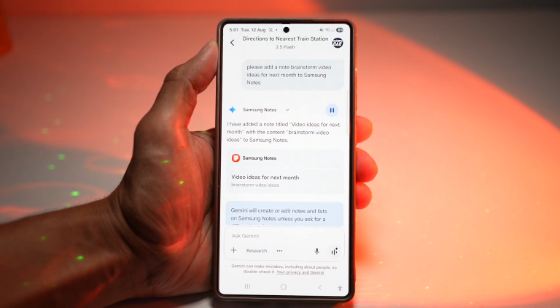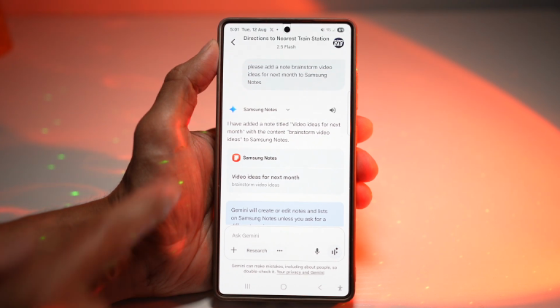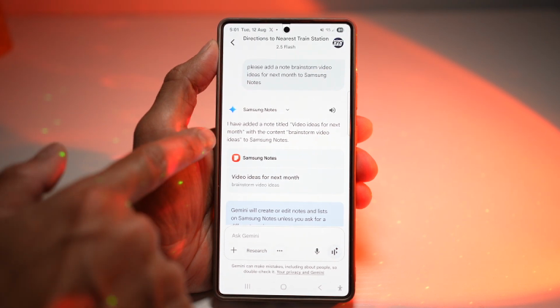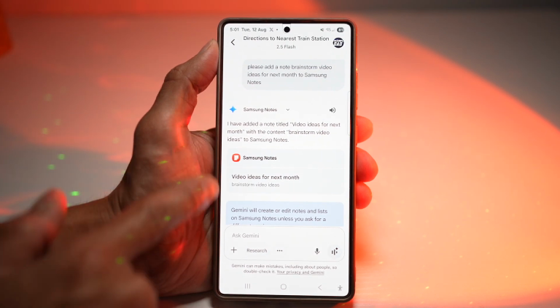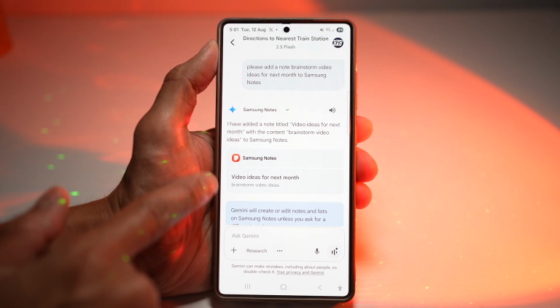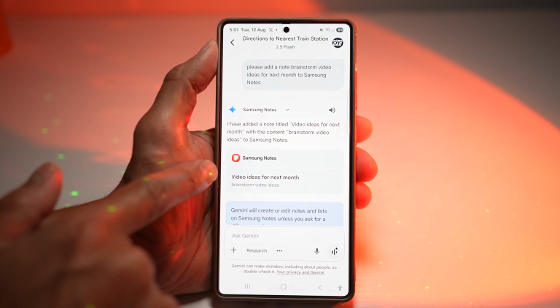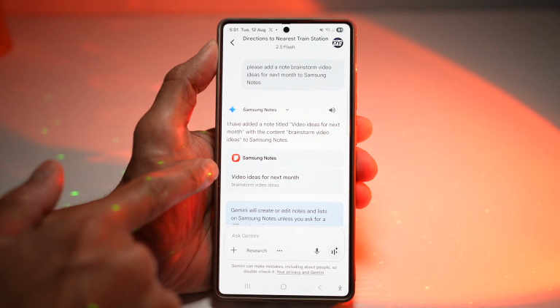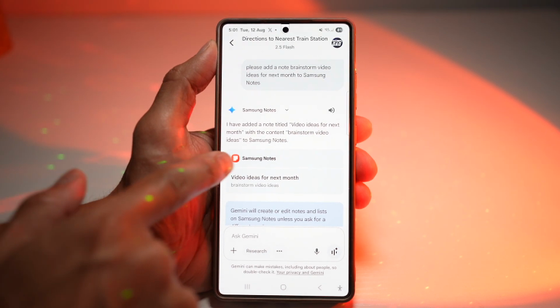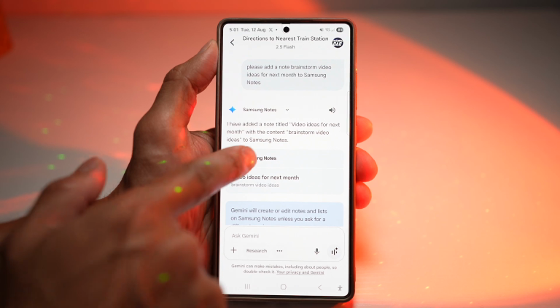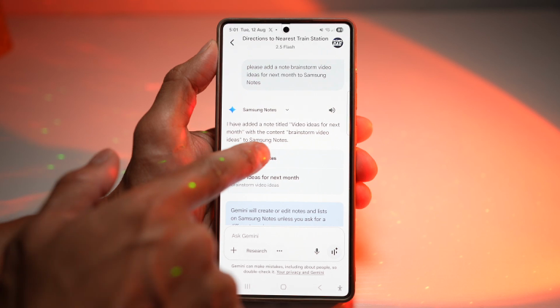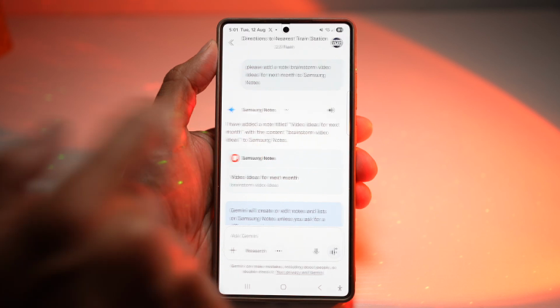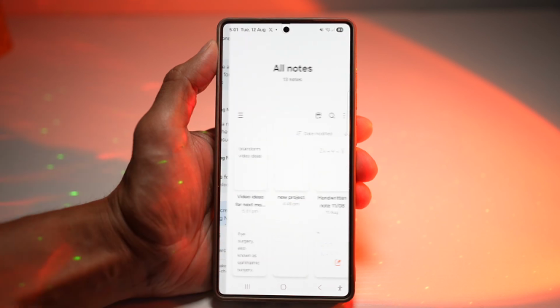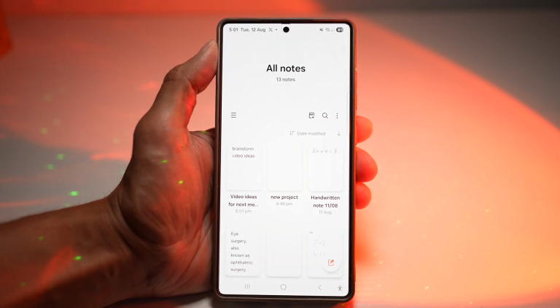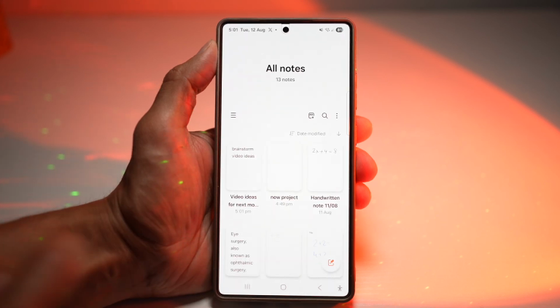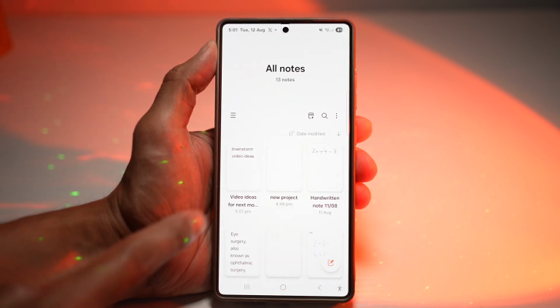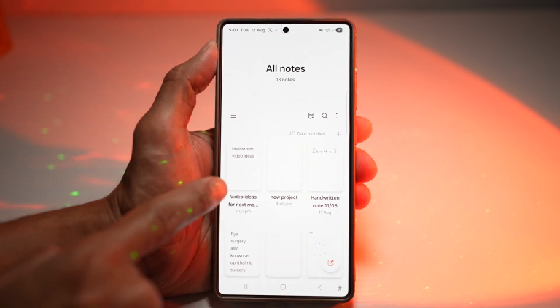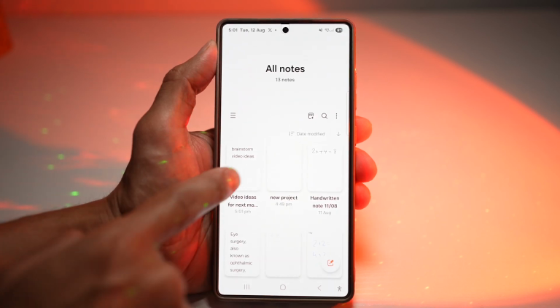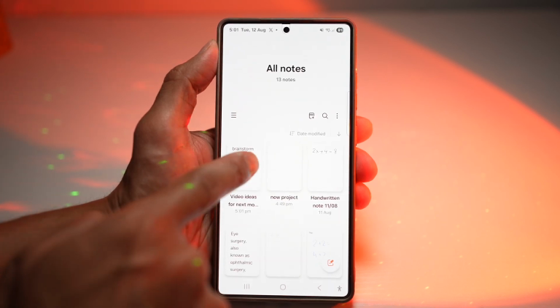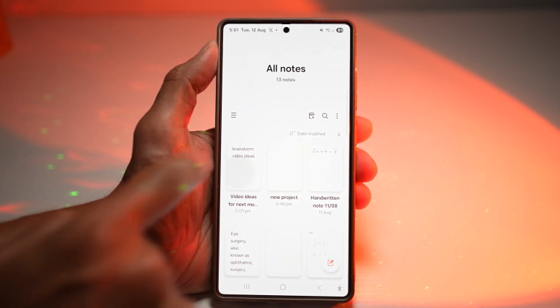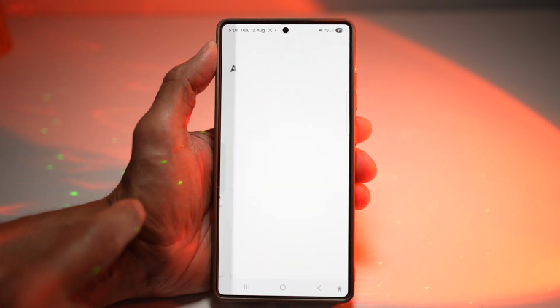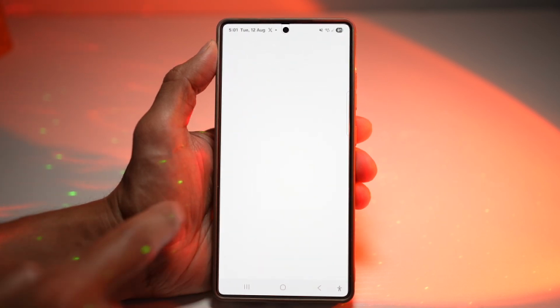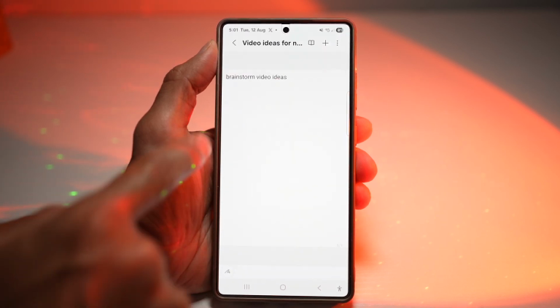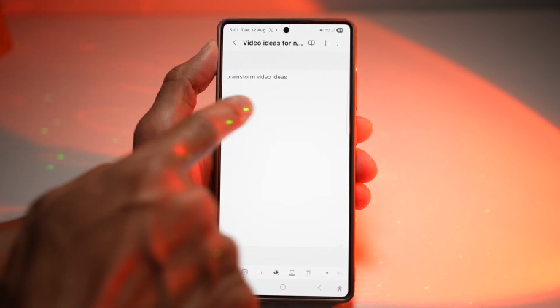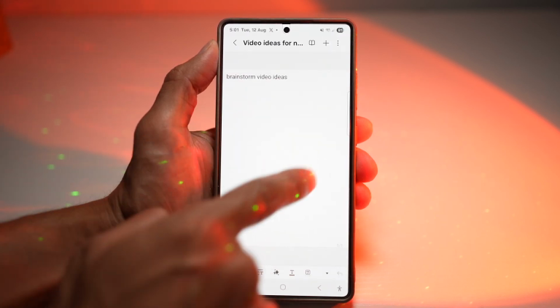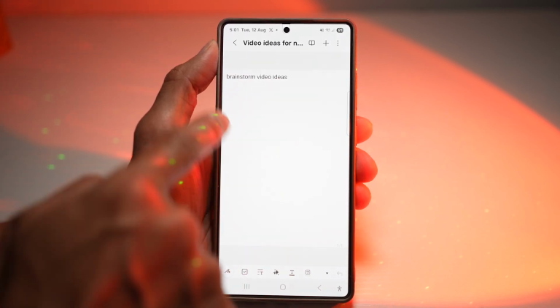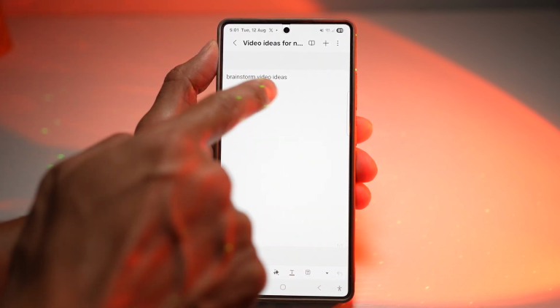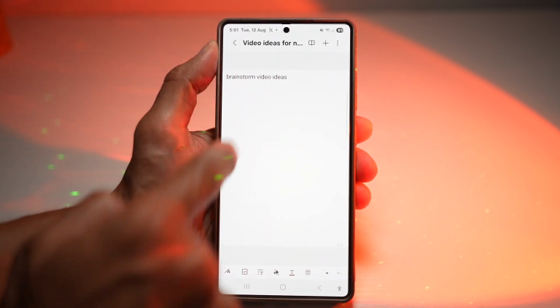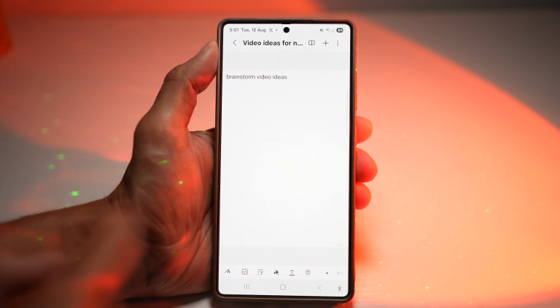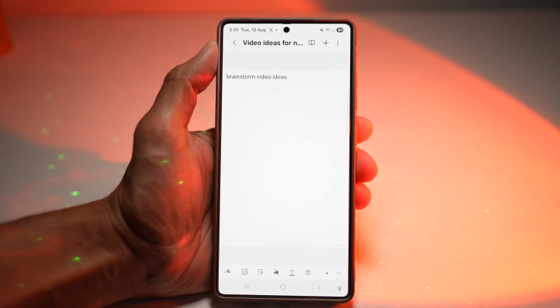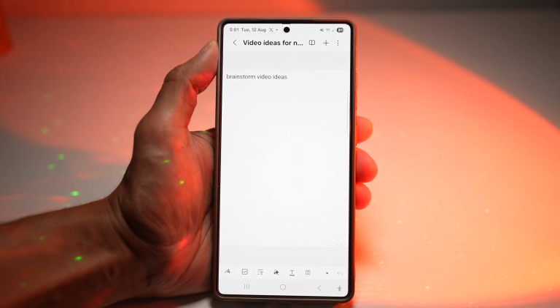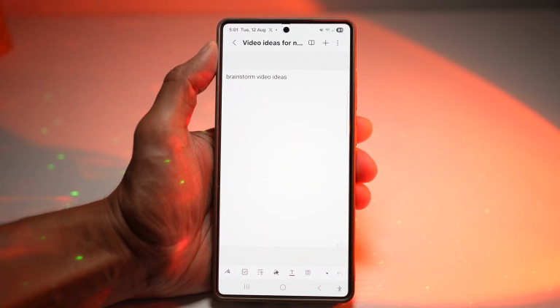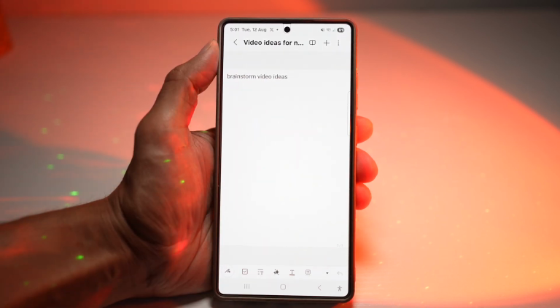And there you go. If you want, go ahead and tap on Samsung Notes — this will open up Samsung Notes, and here you can view that note.